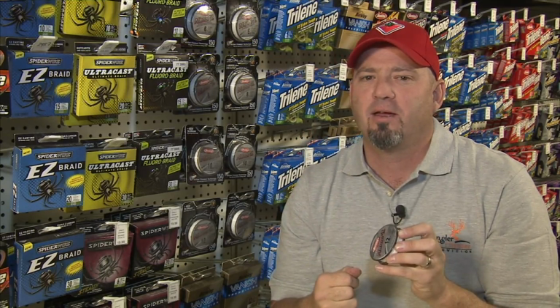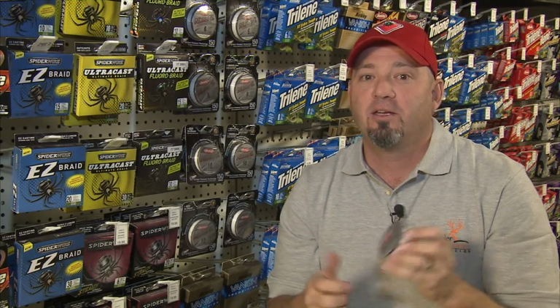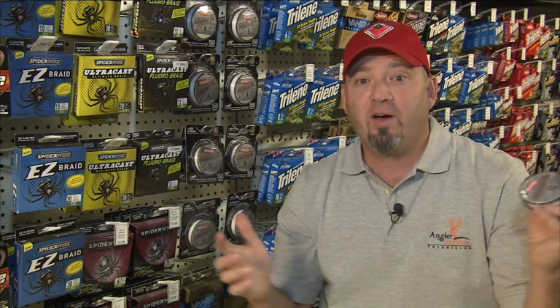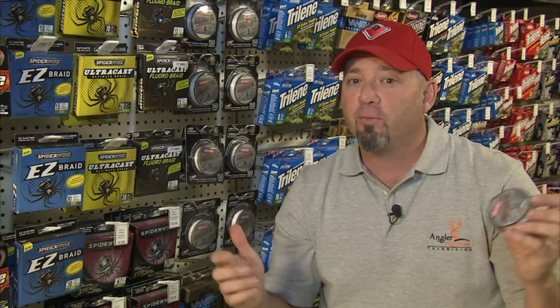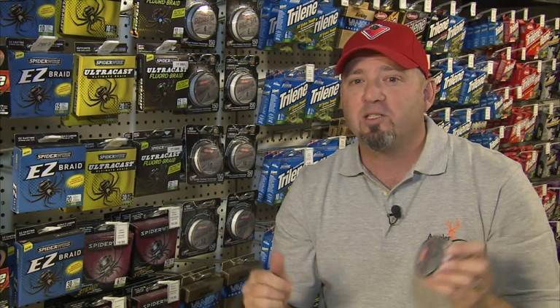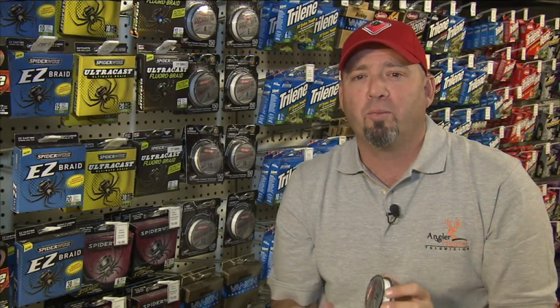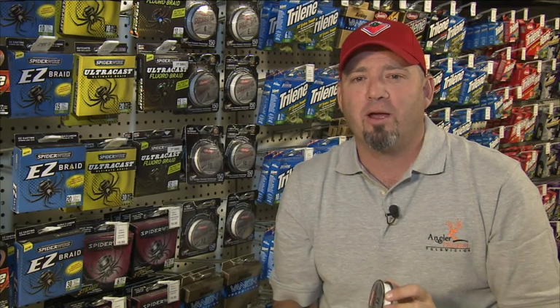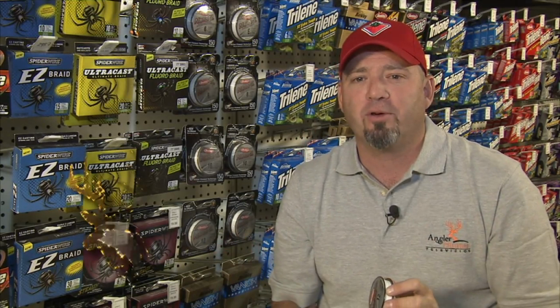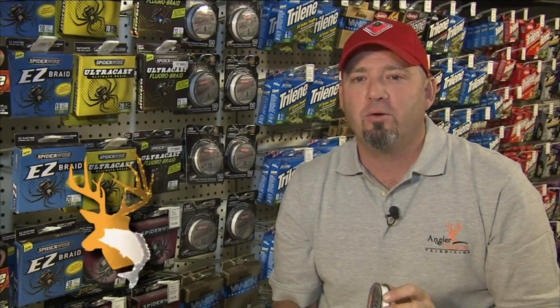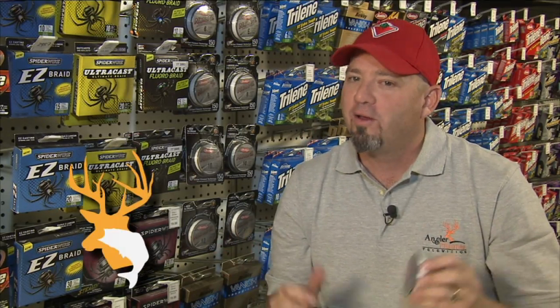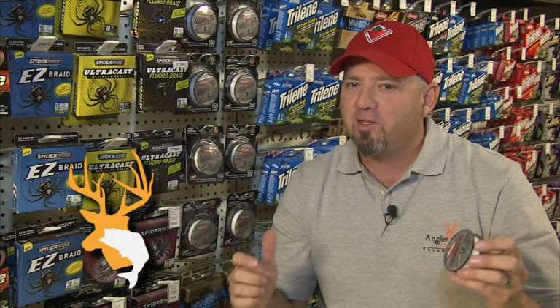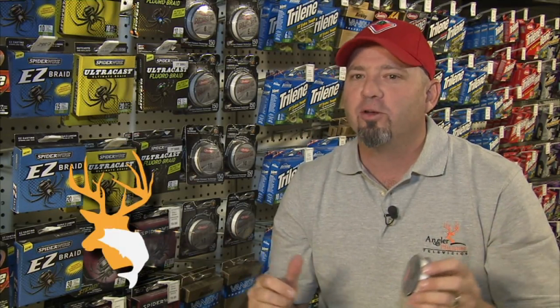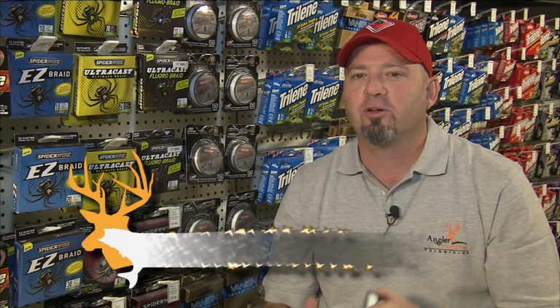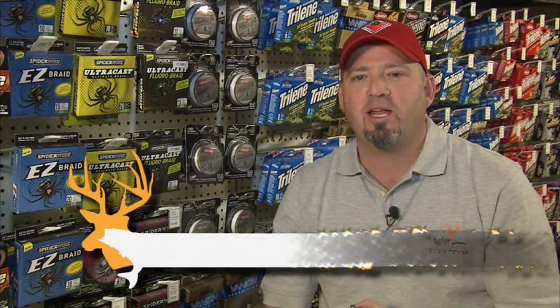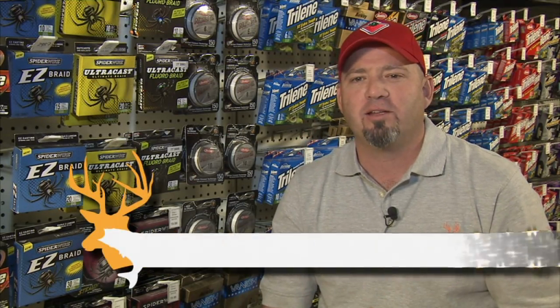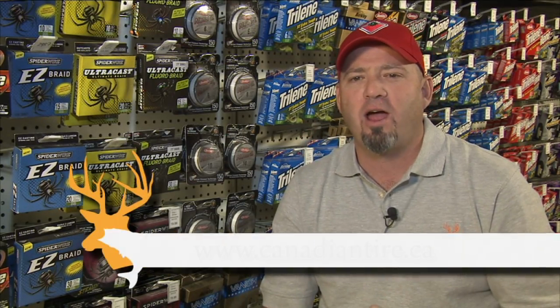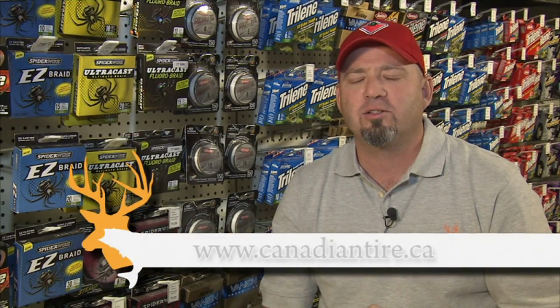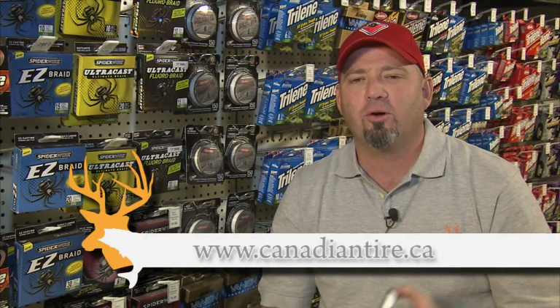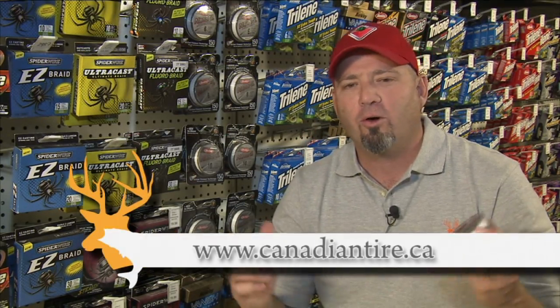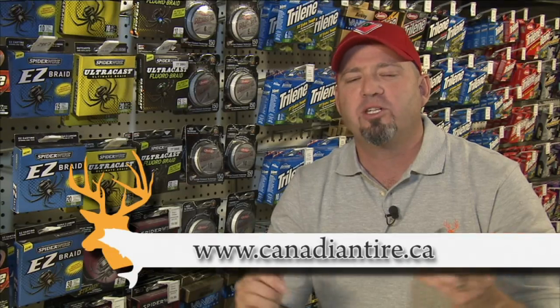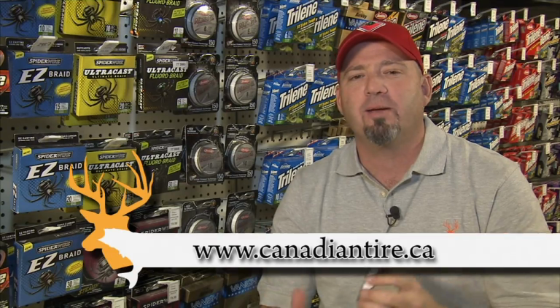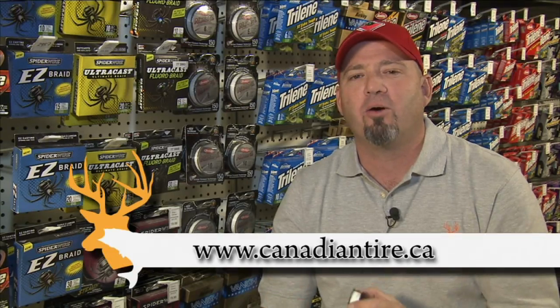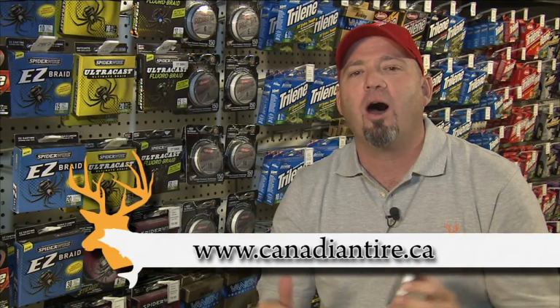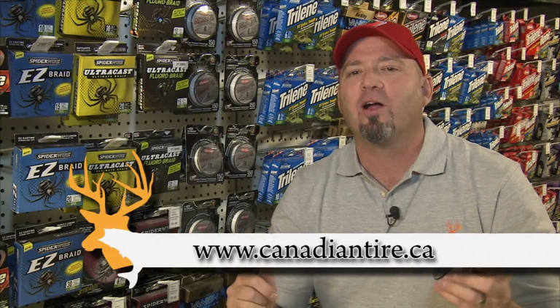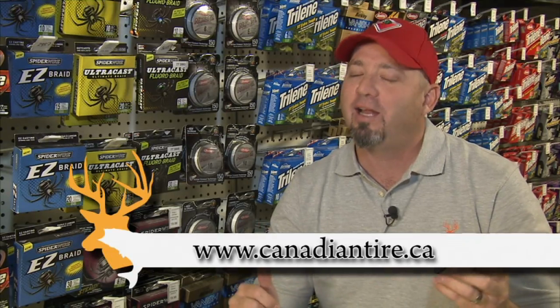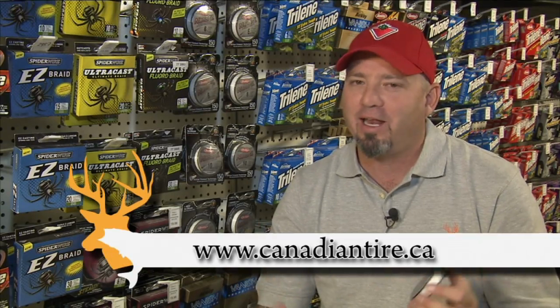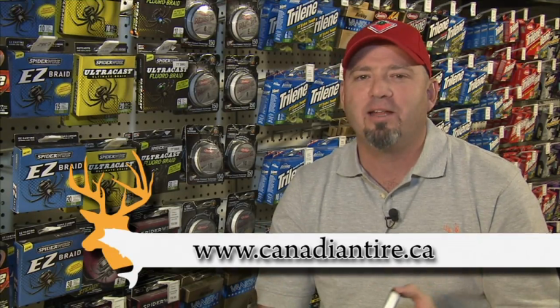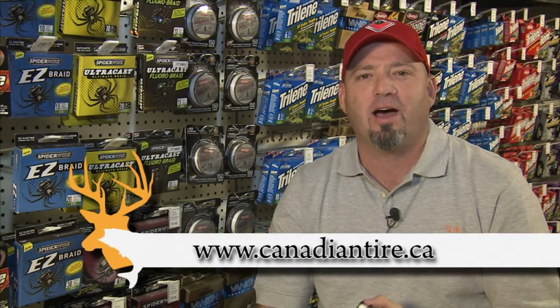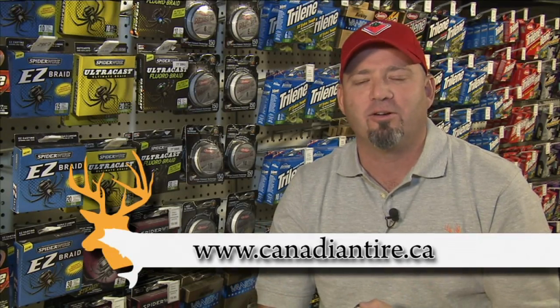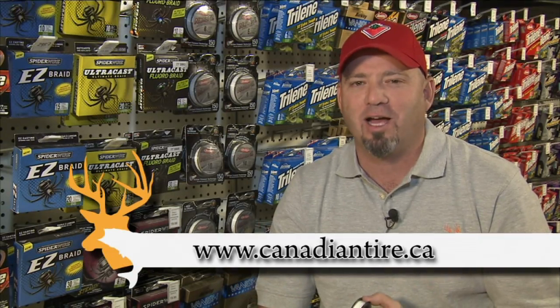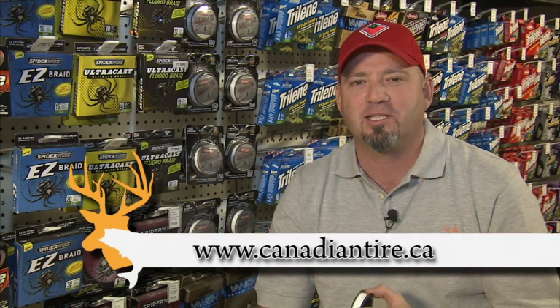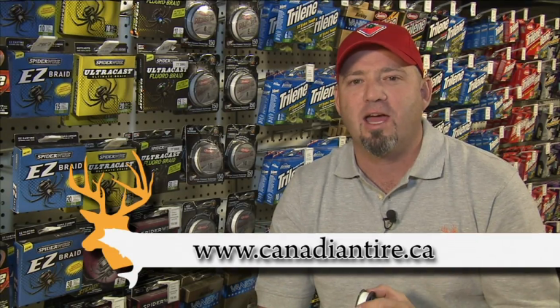To find the right super line for you, visit your nearest Canadian Tire store or check them out online at canadiantire.ca.